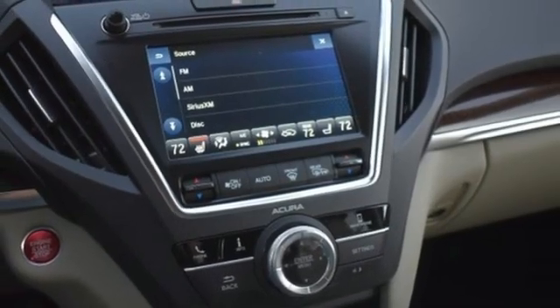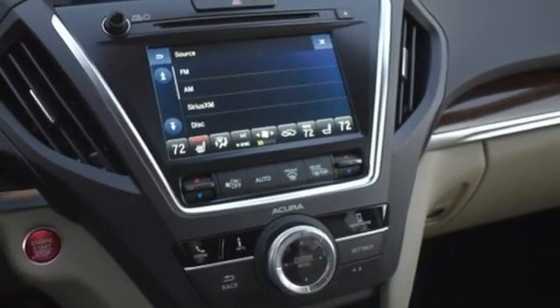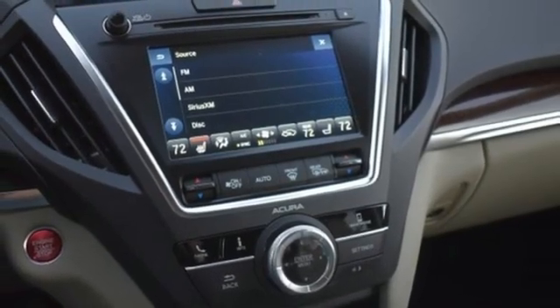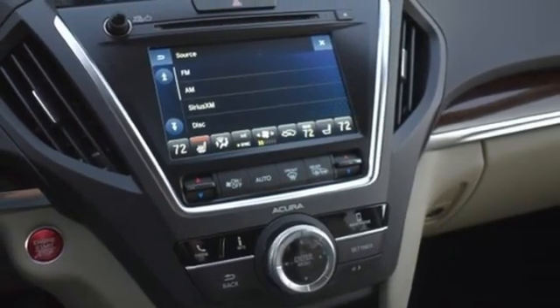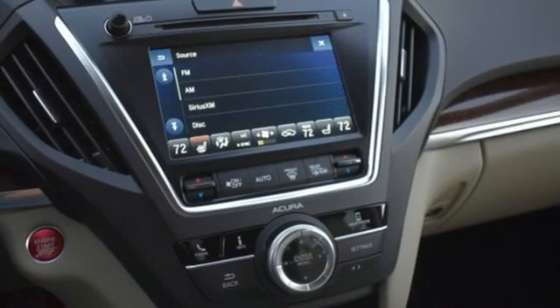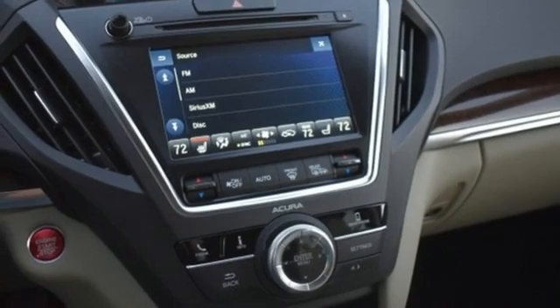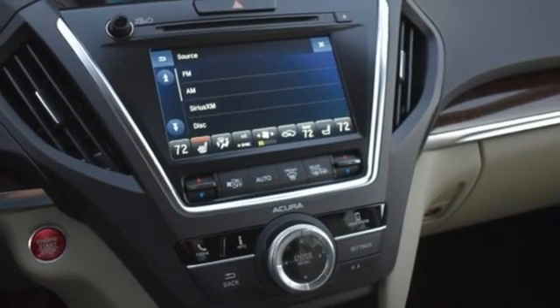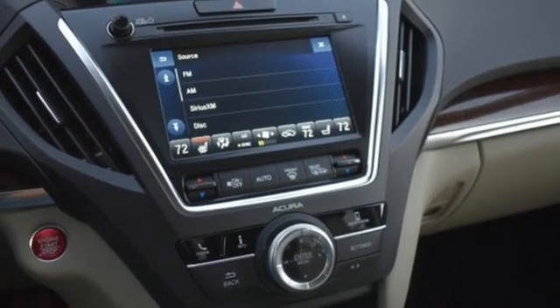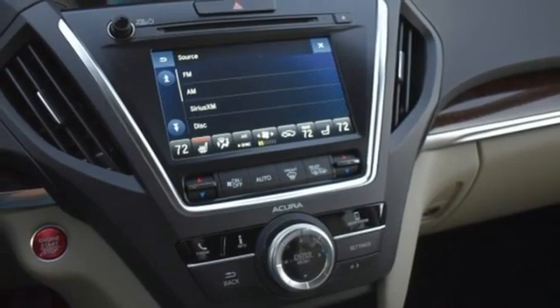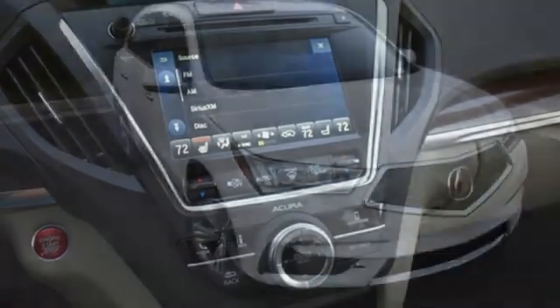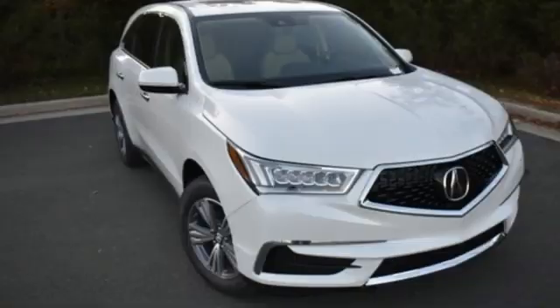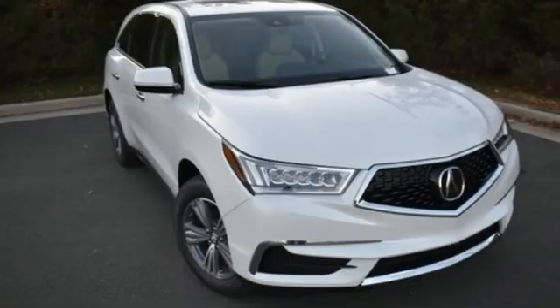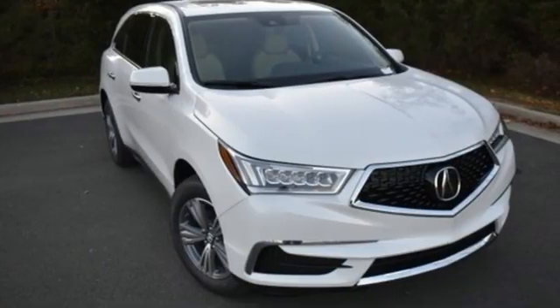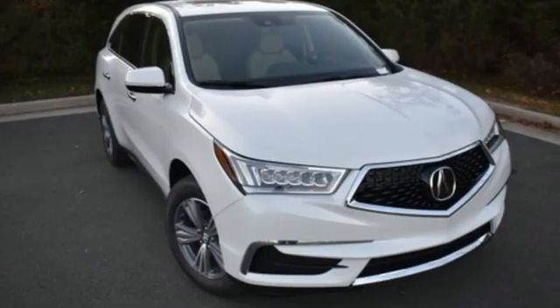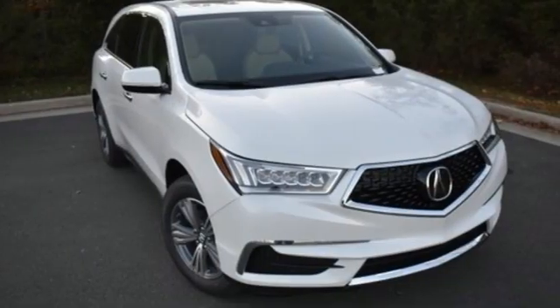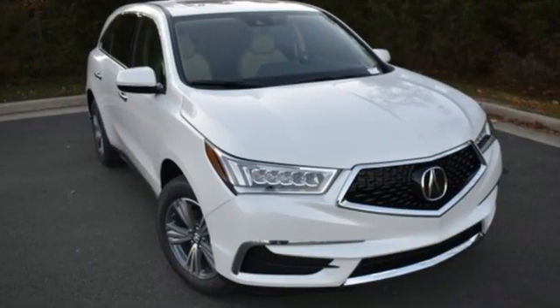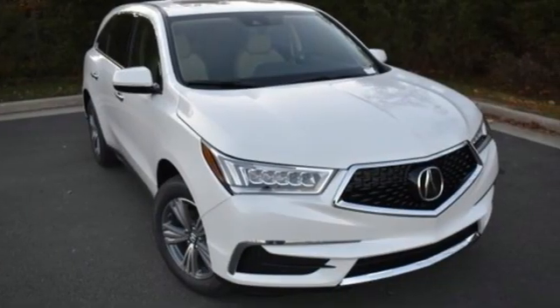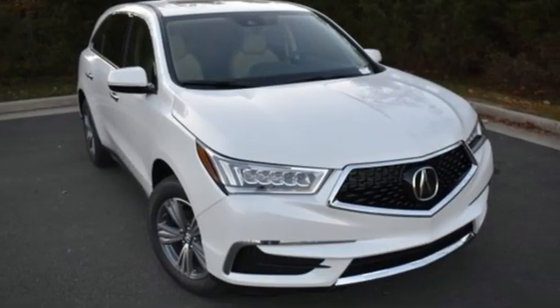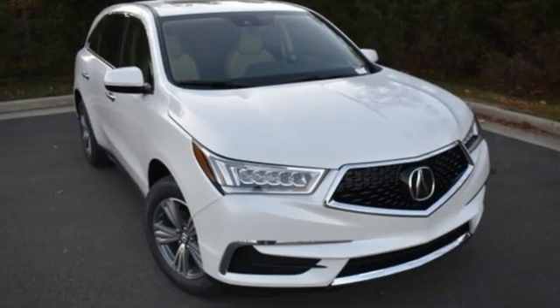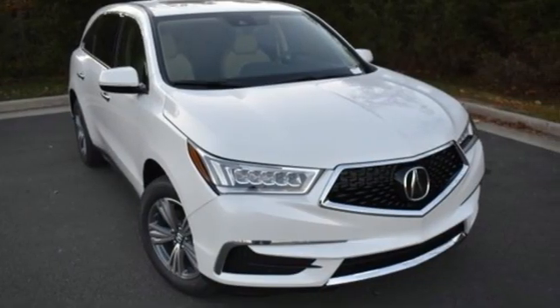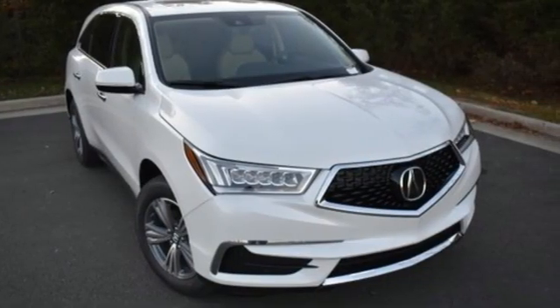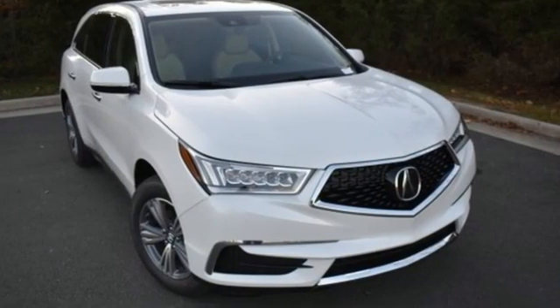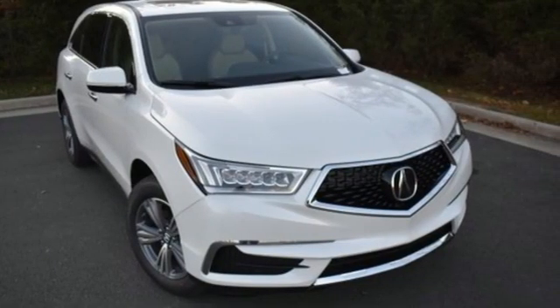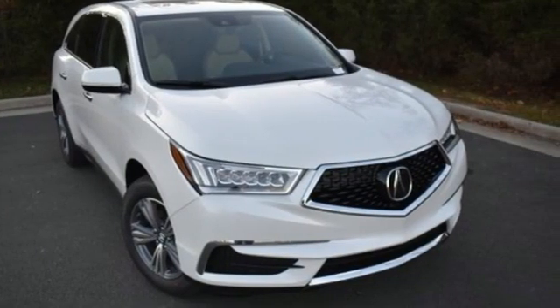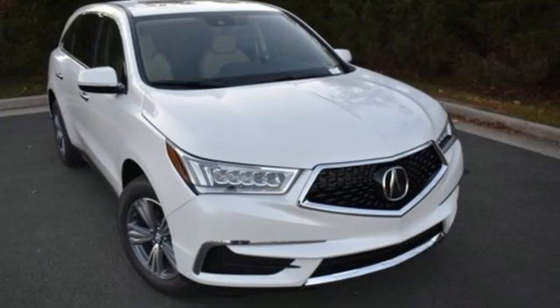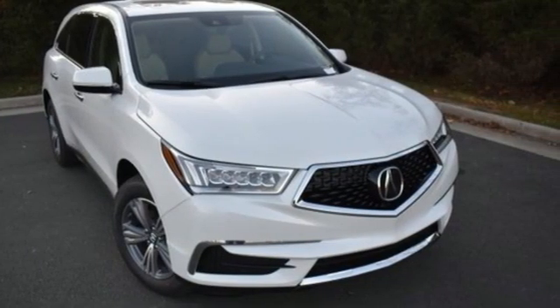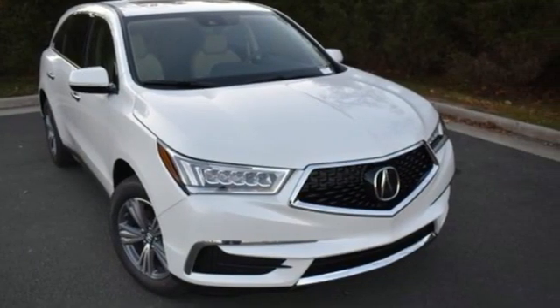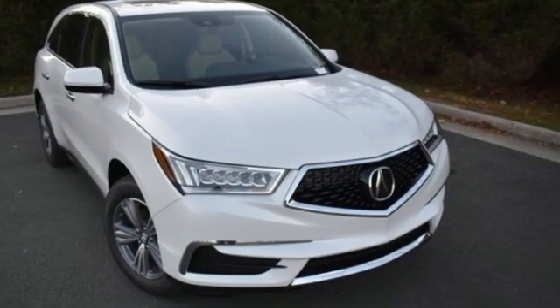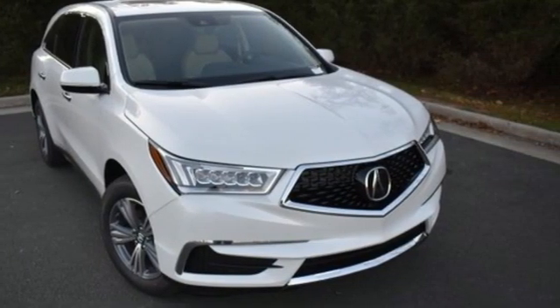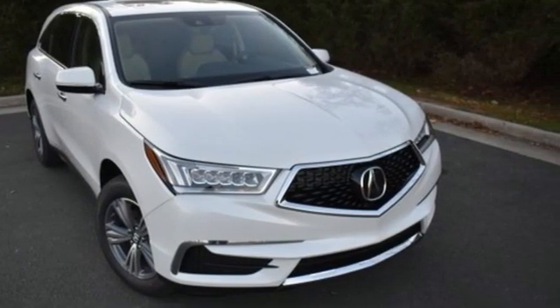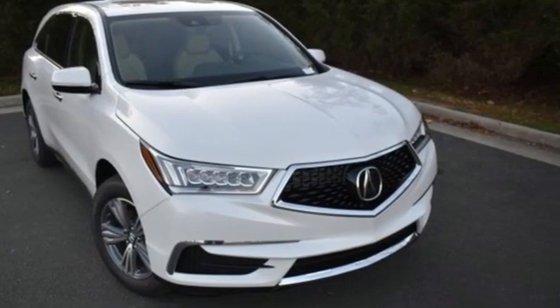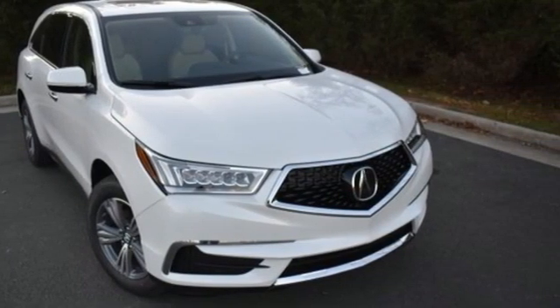Luxury. Performance. Acura. There's even more to see in person. Take it for a test drive today.